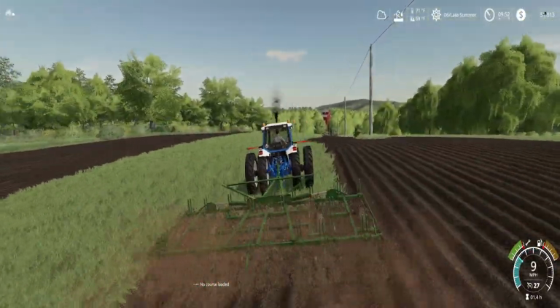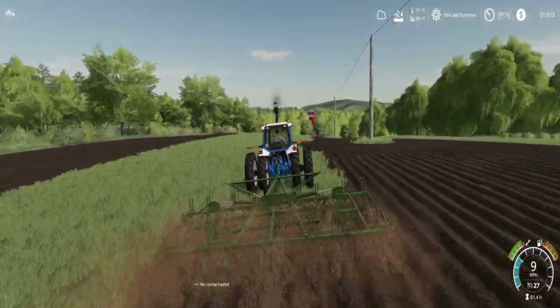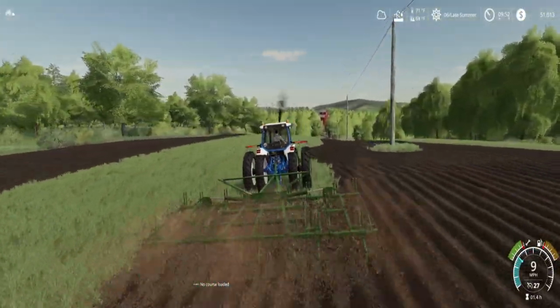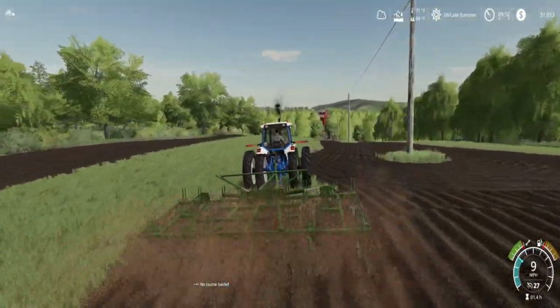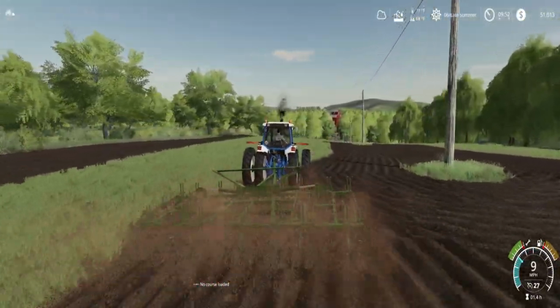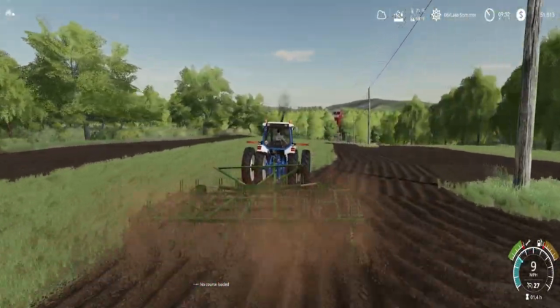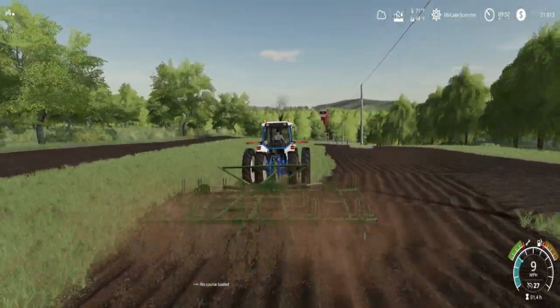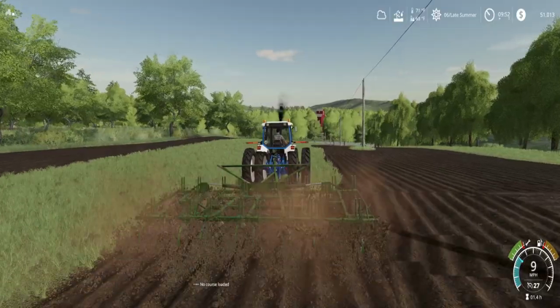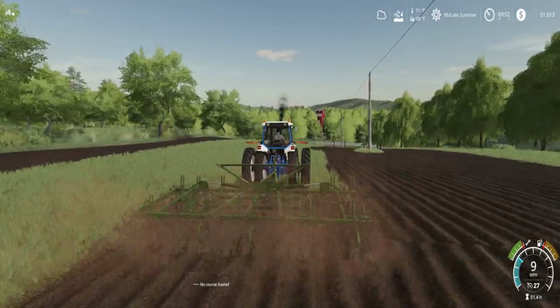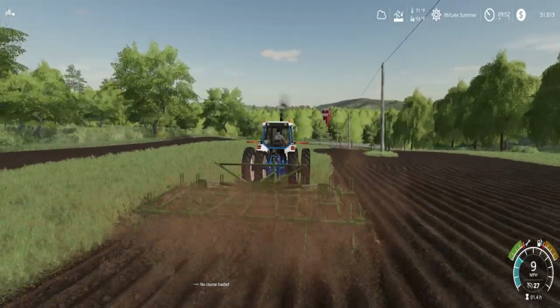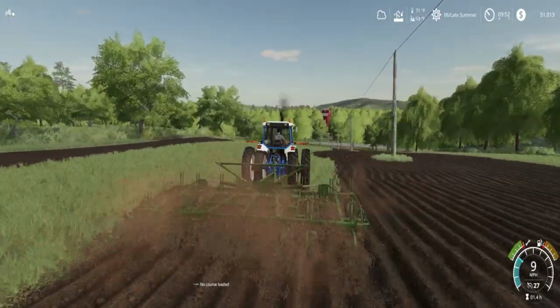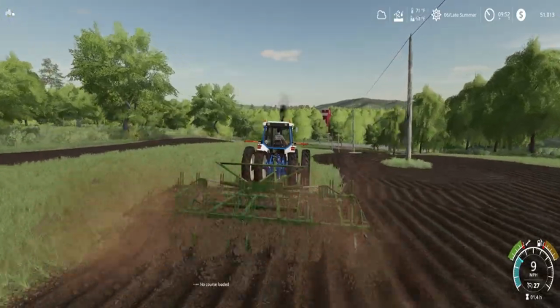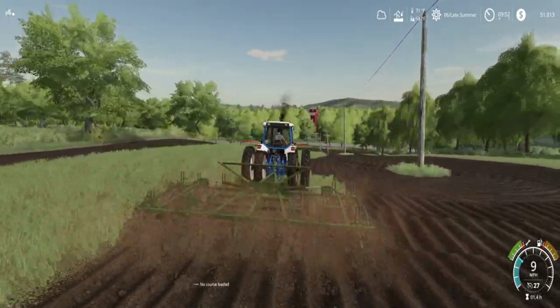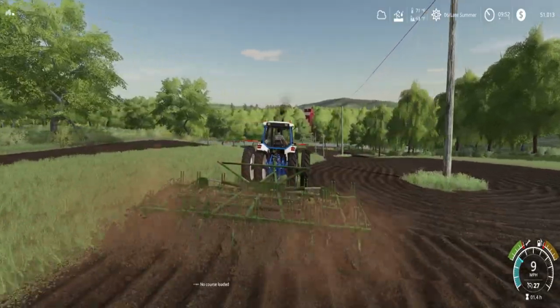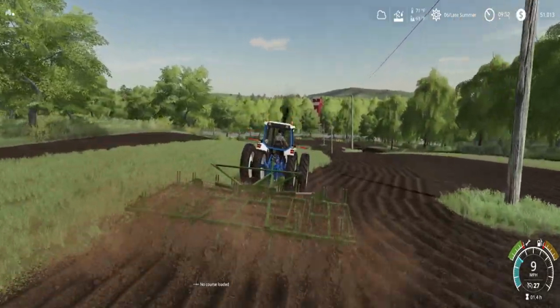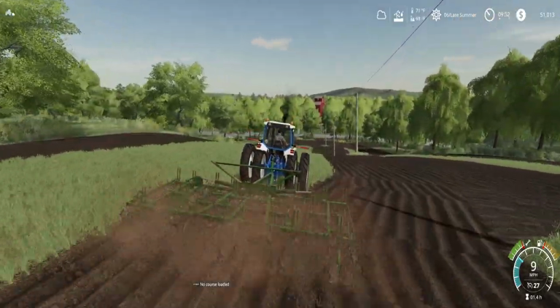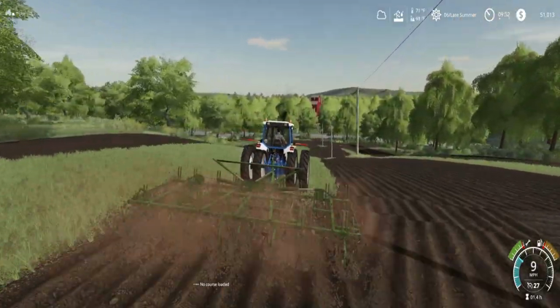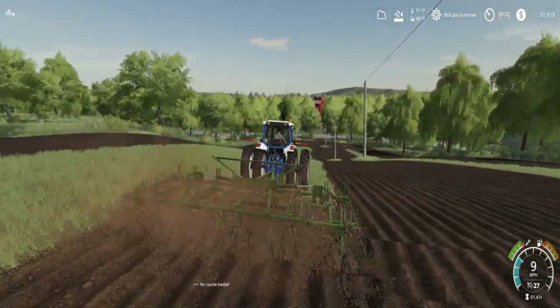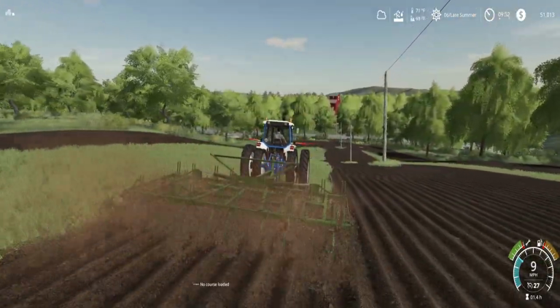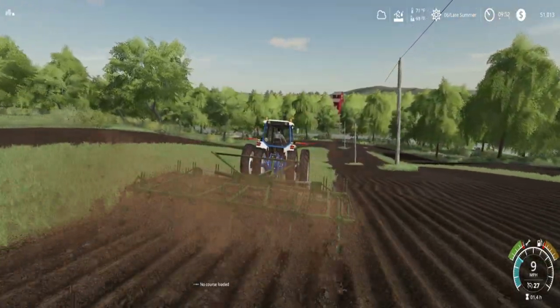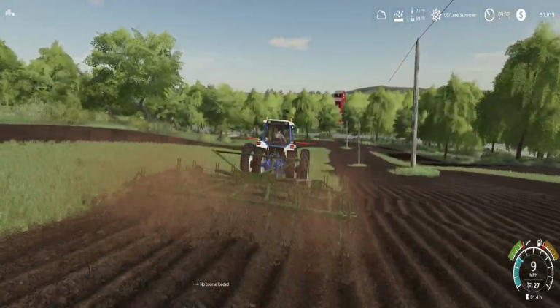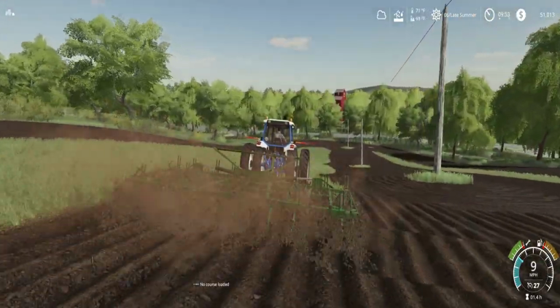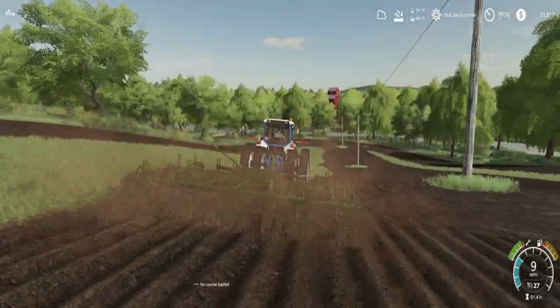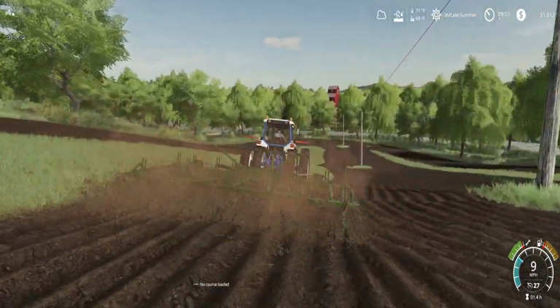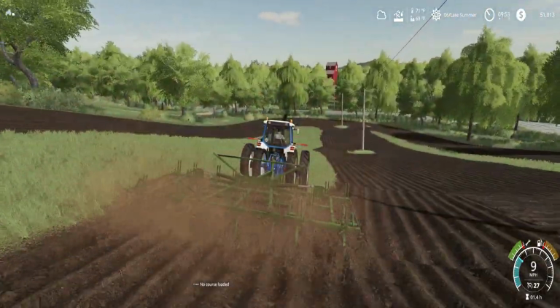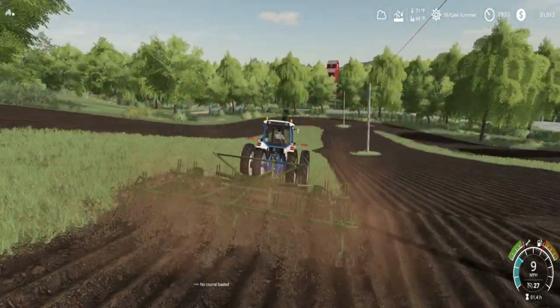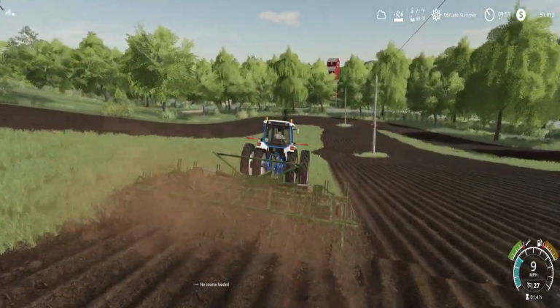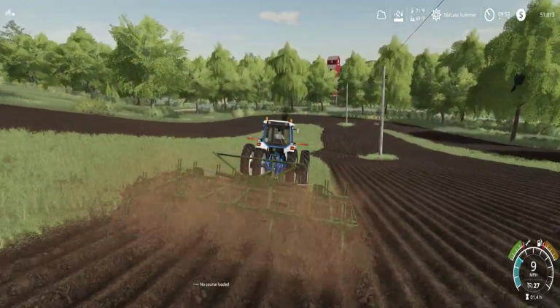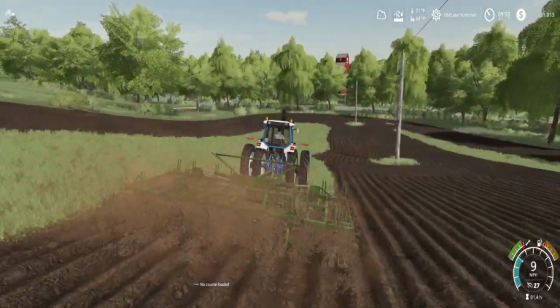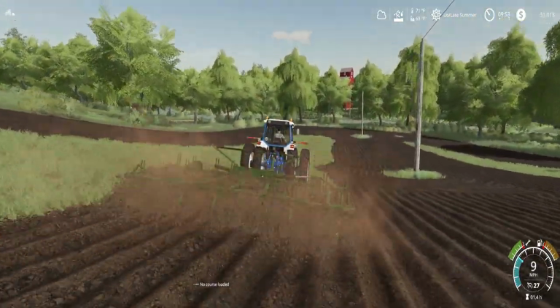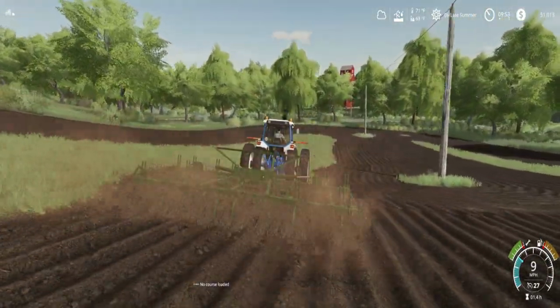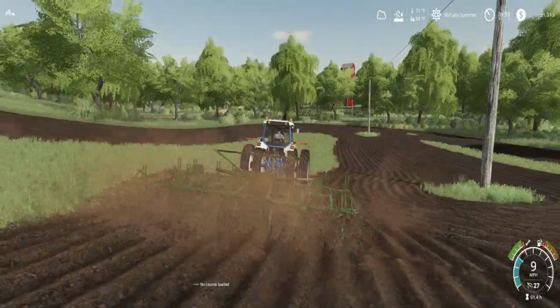This tractor sure drives smooth through this field.